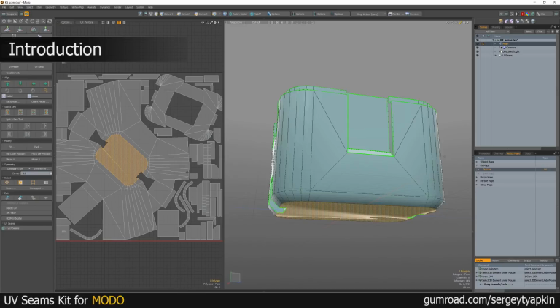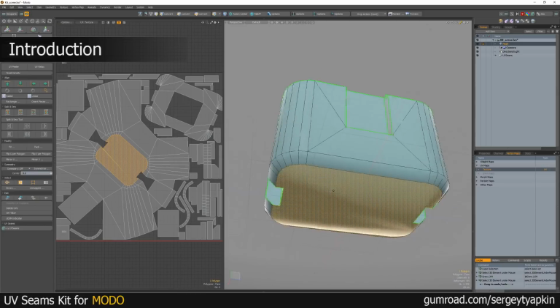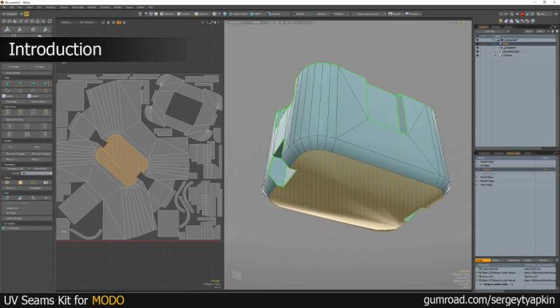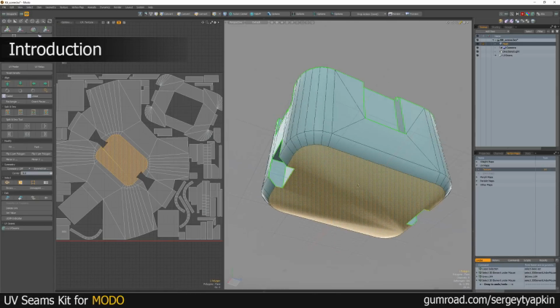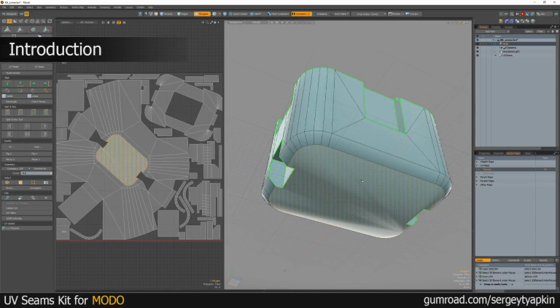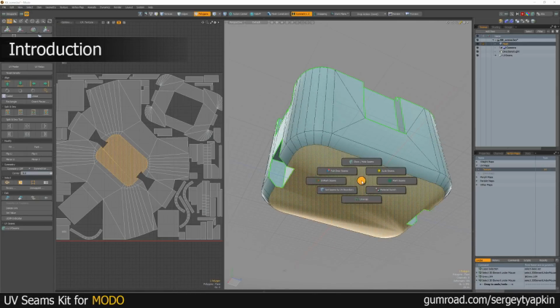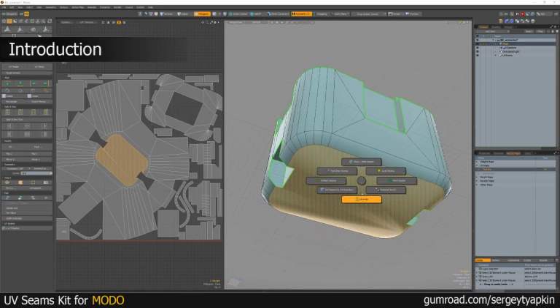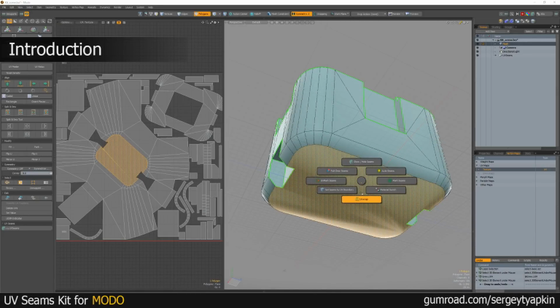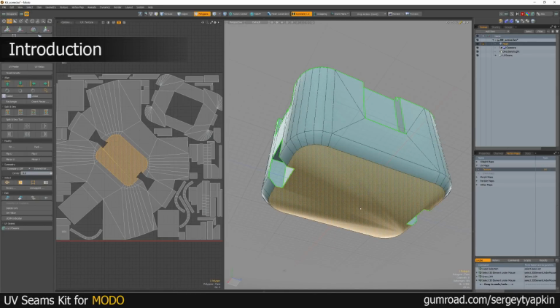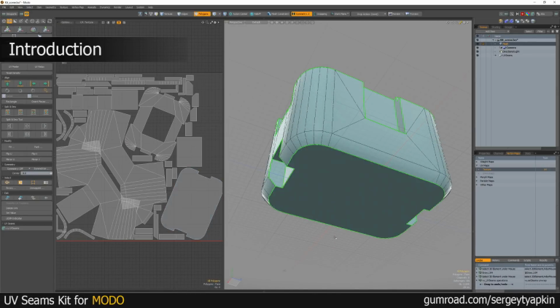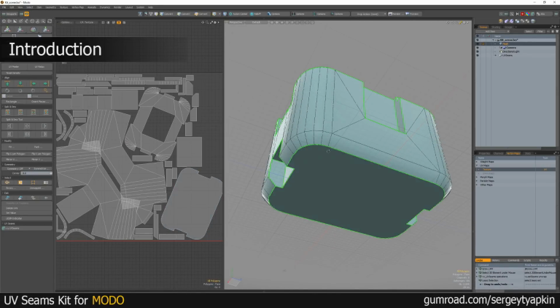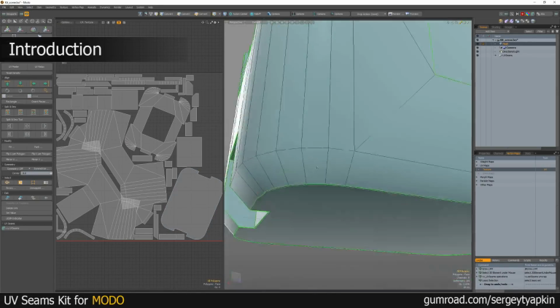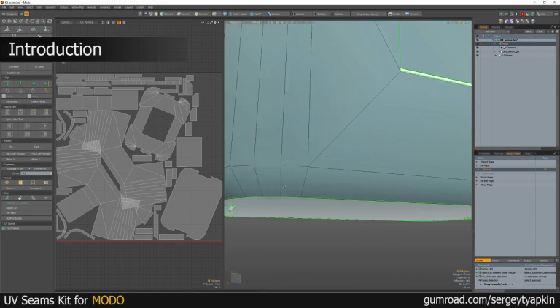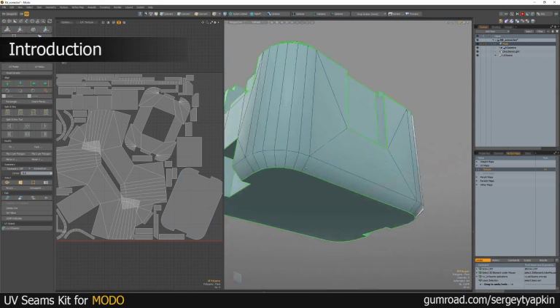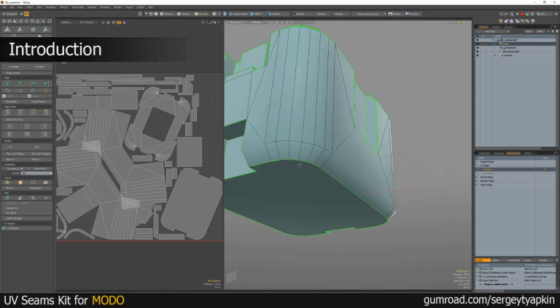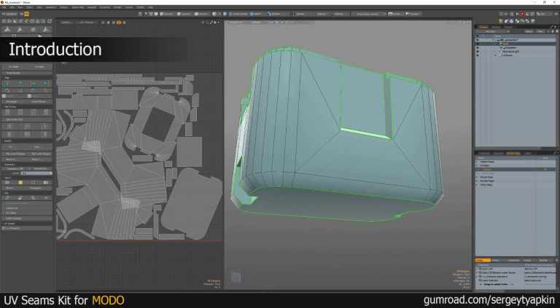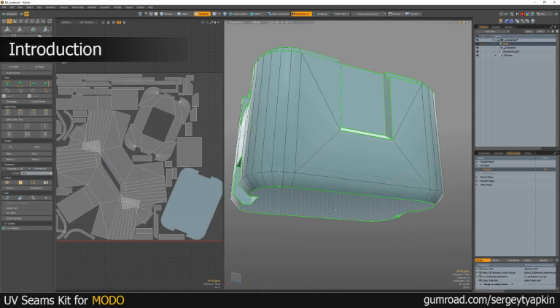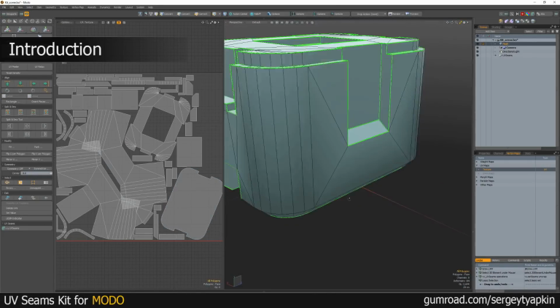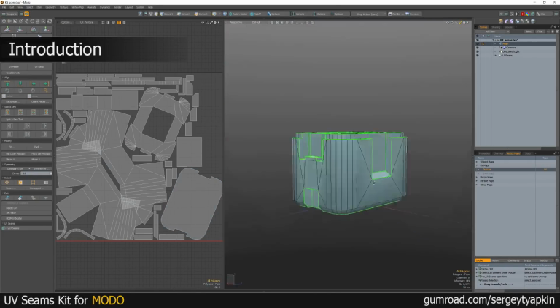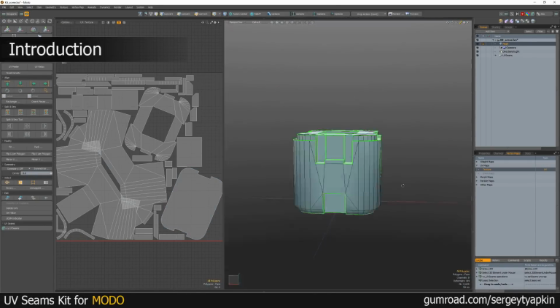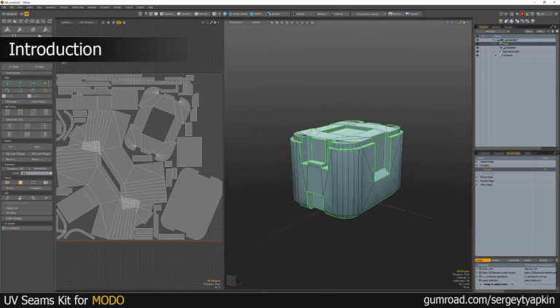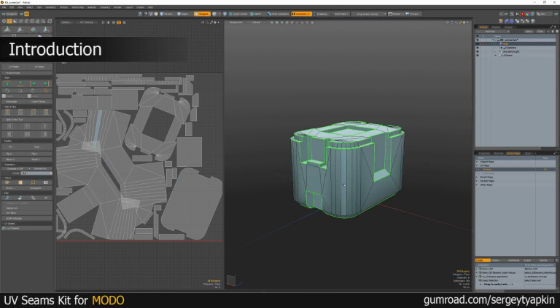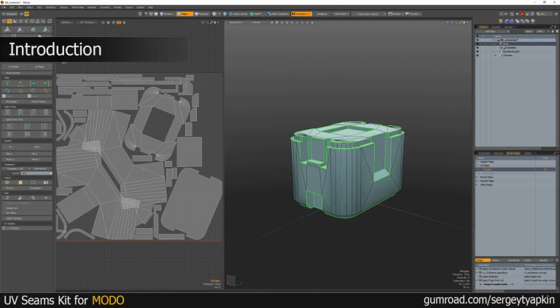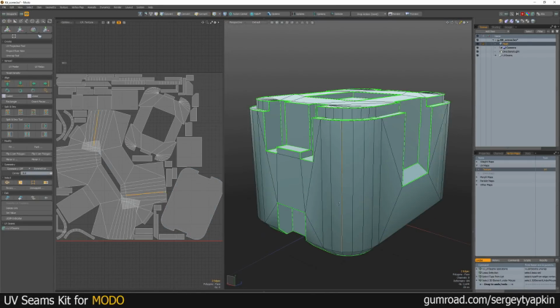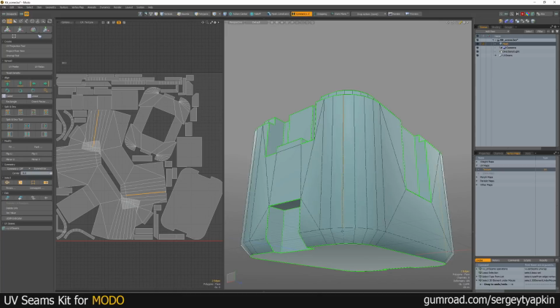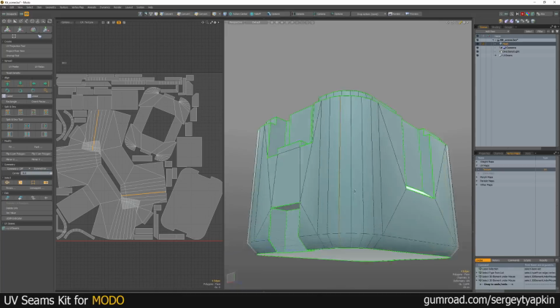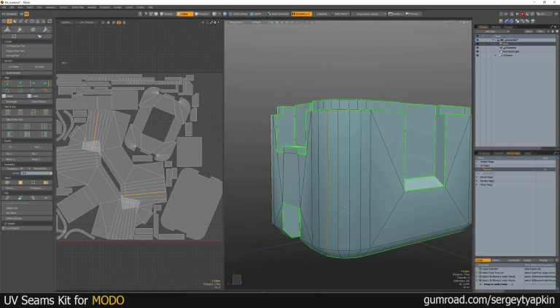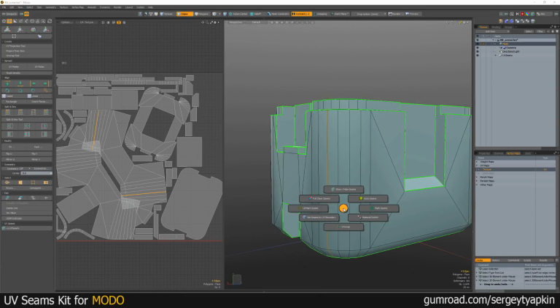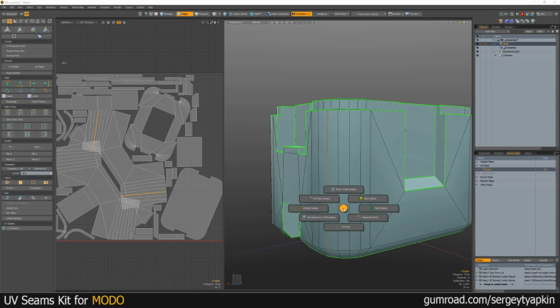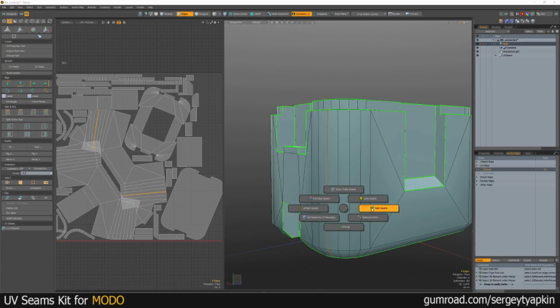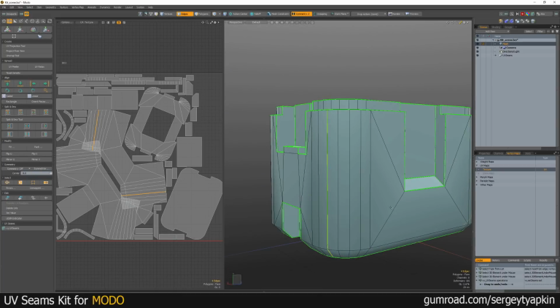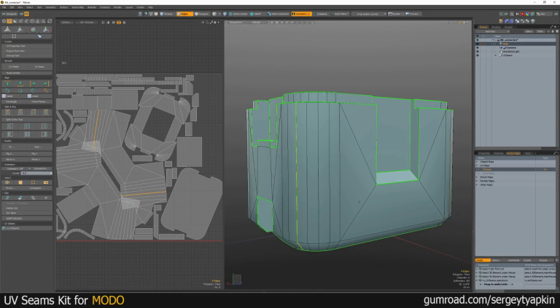Hello guys, today I would like to introduce you one interesting kit for Modo, which helps me in creating UVs.